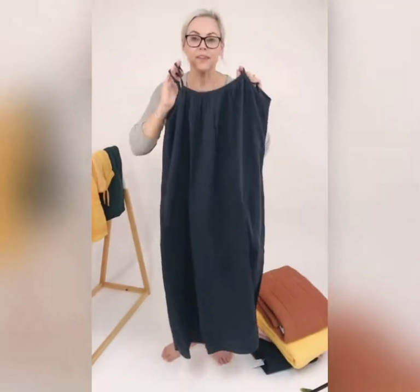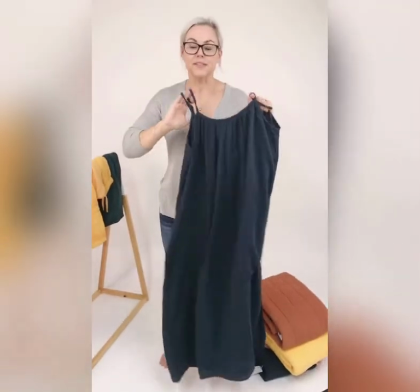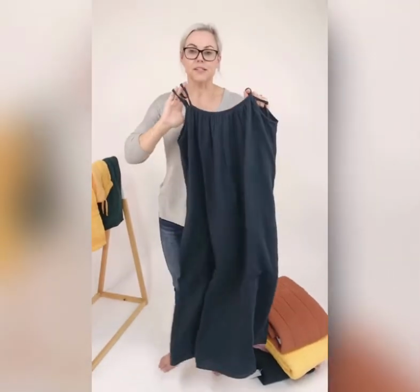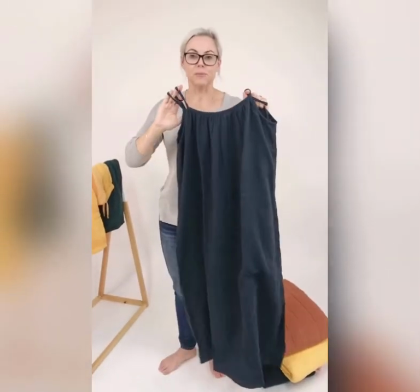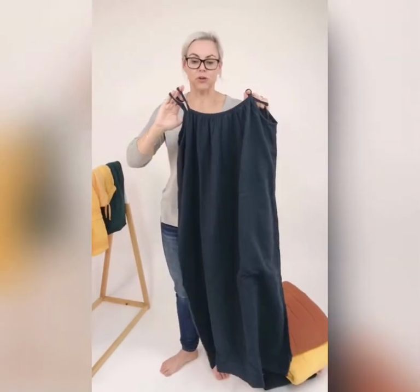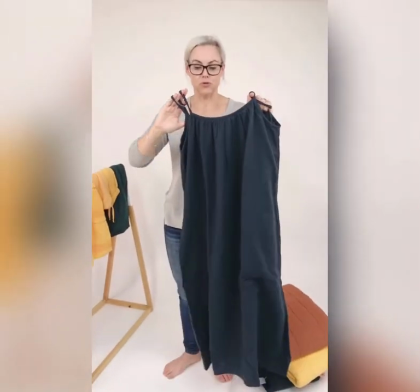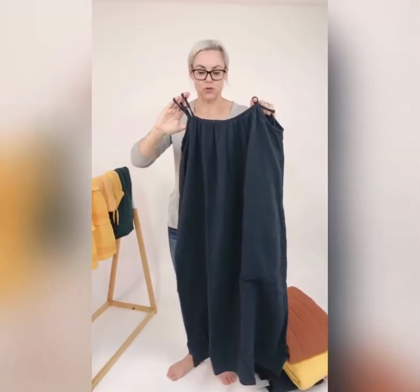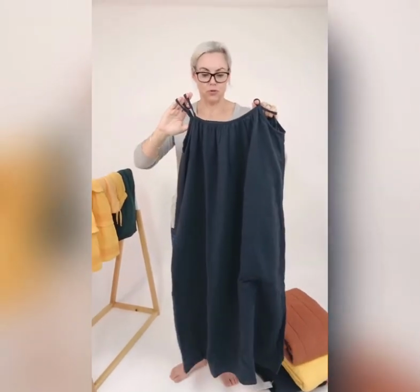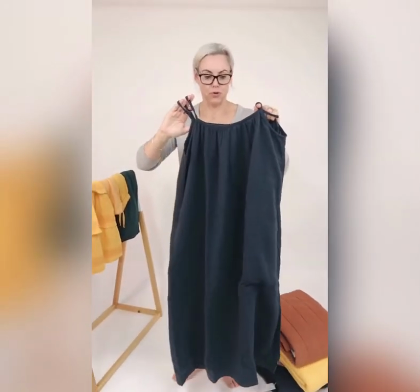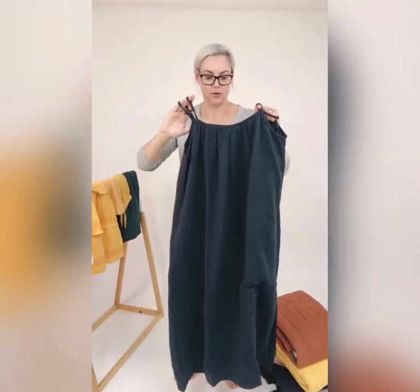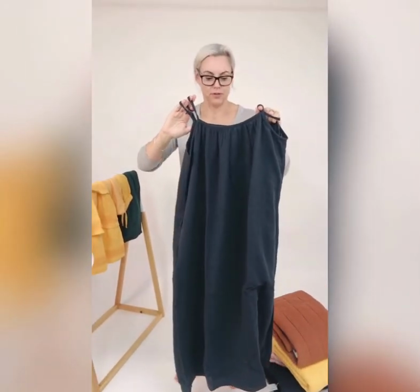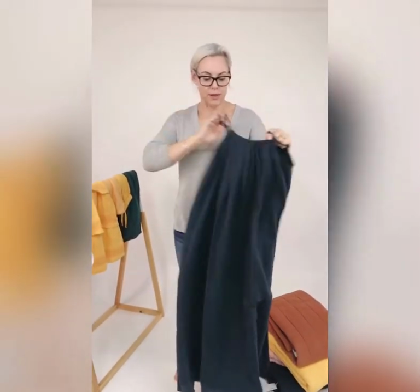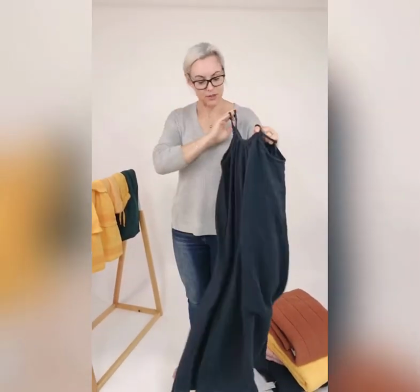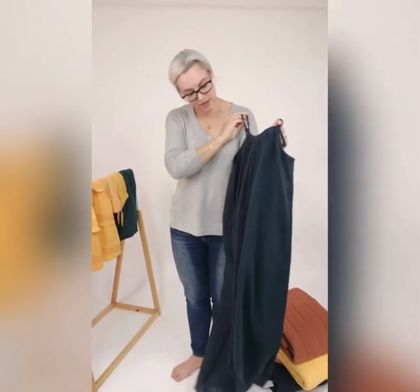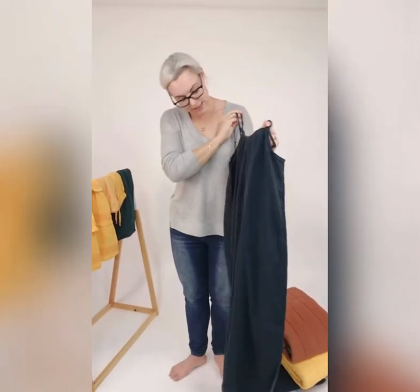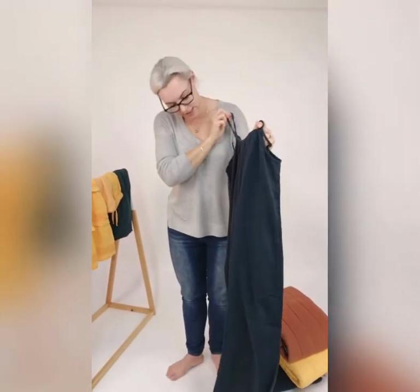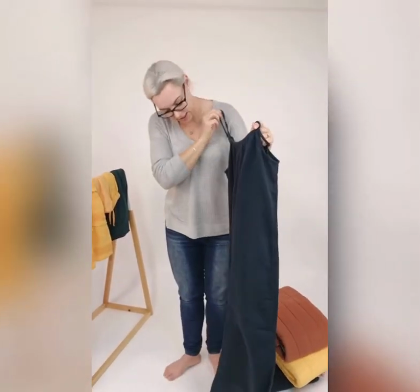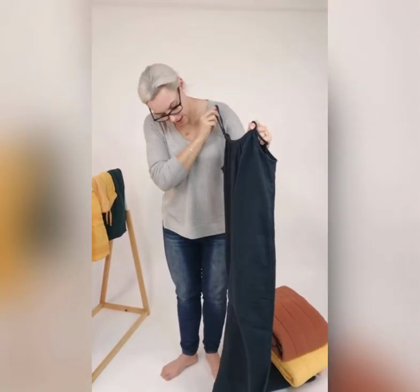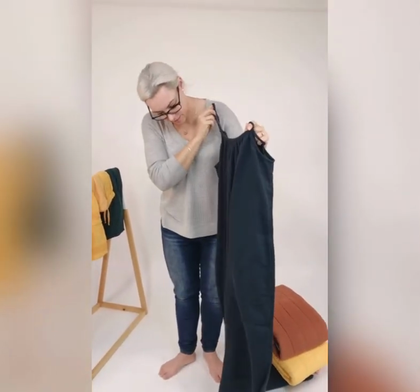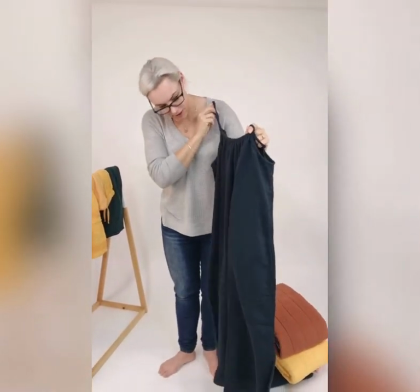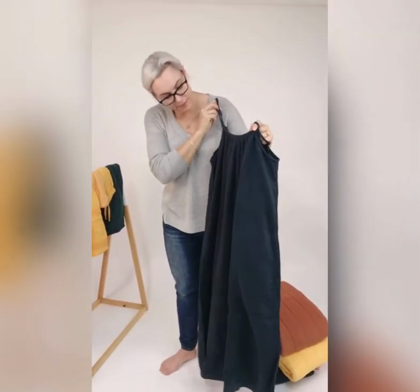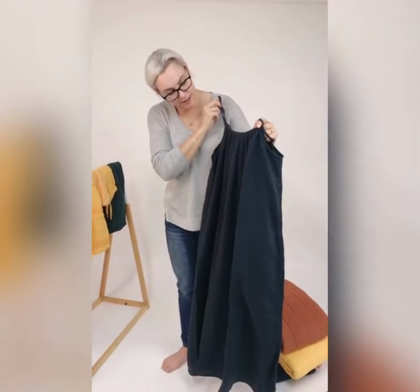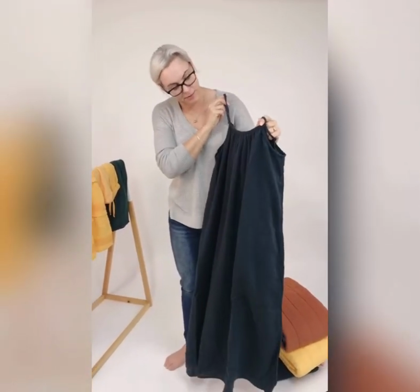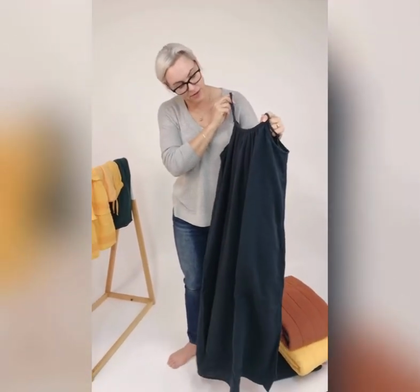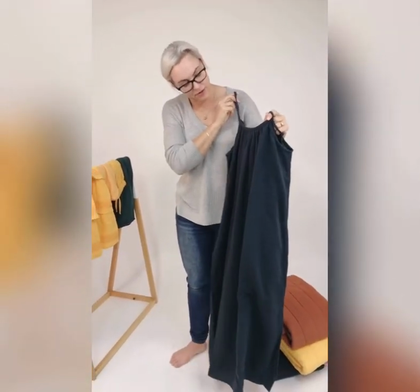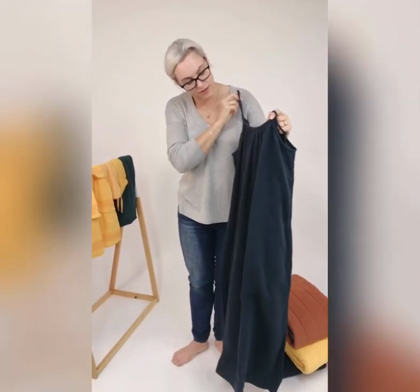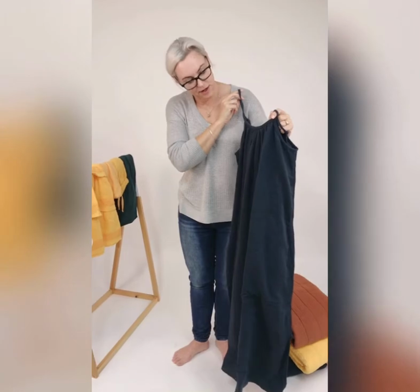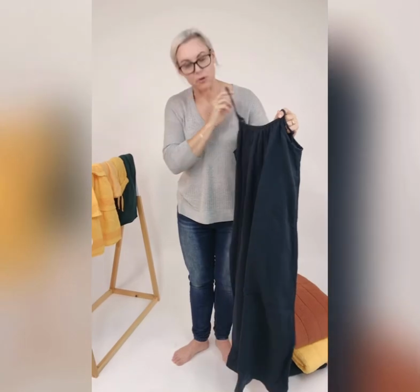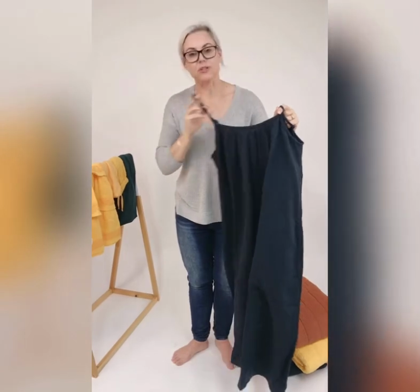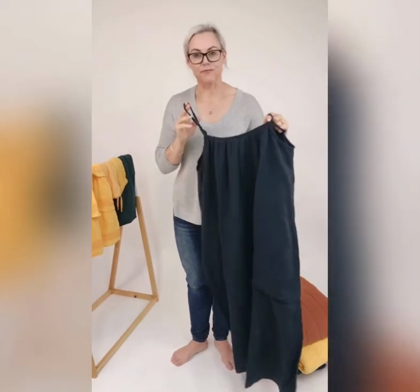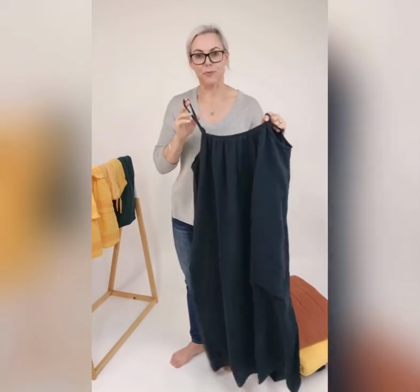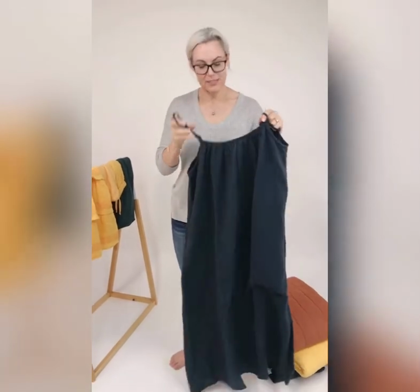This is my go-to summer dress. I've made it because I wanted it for myself.